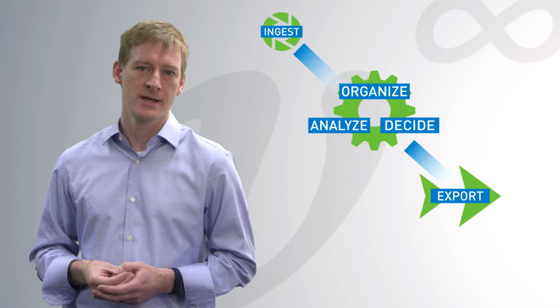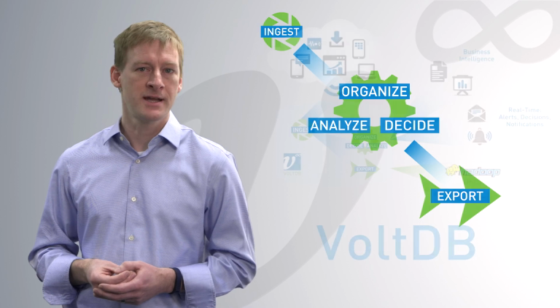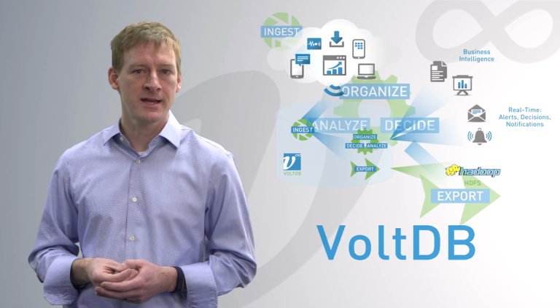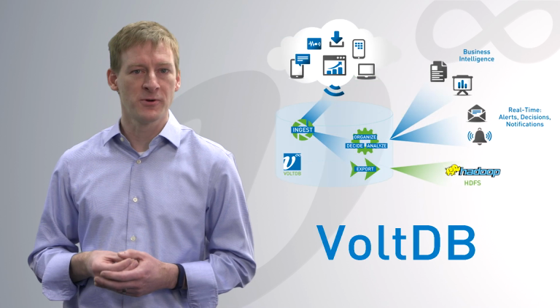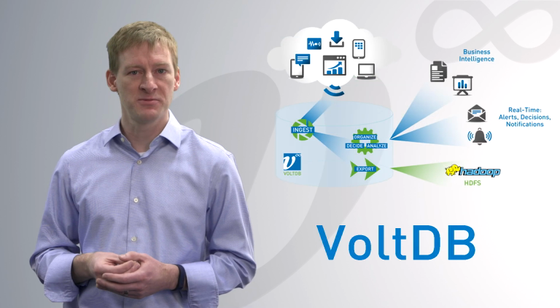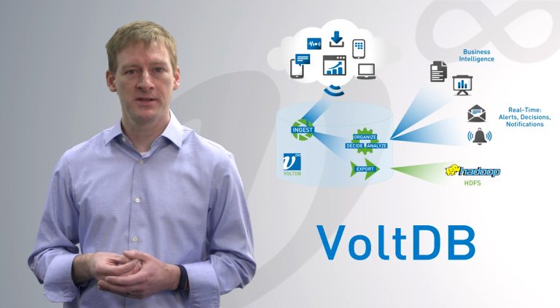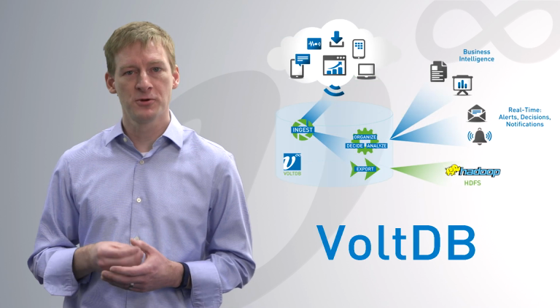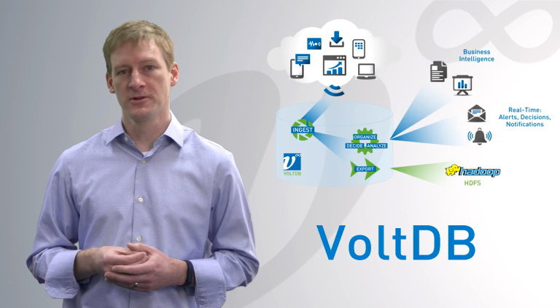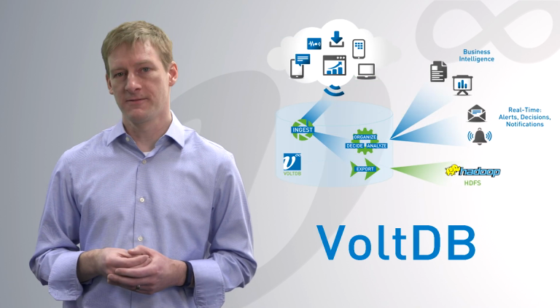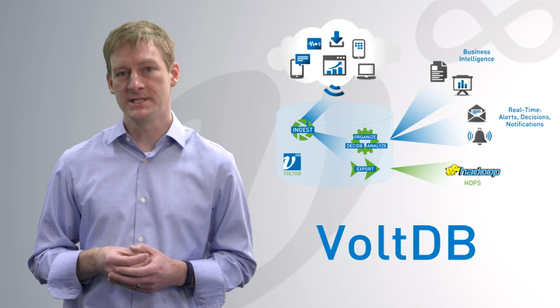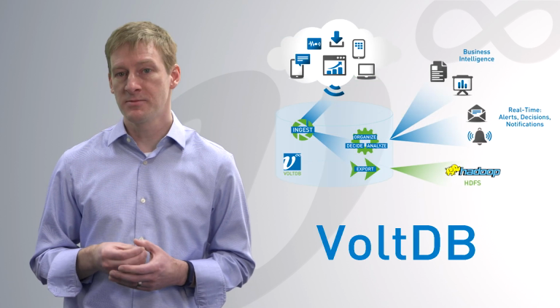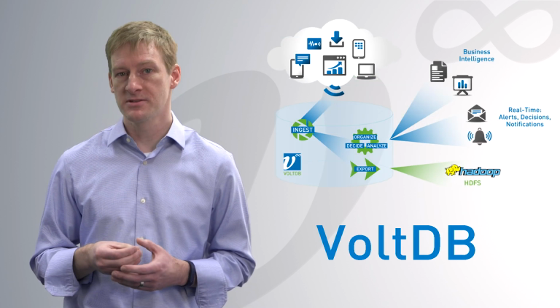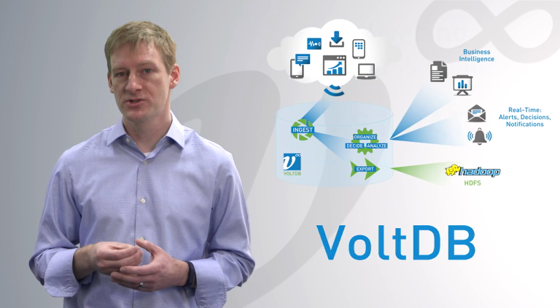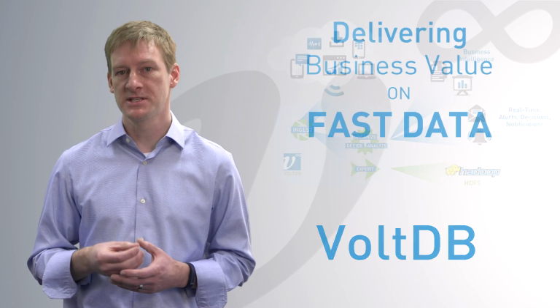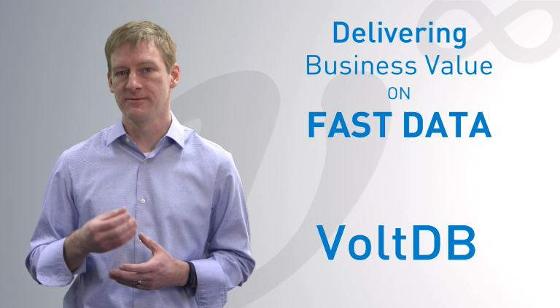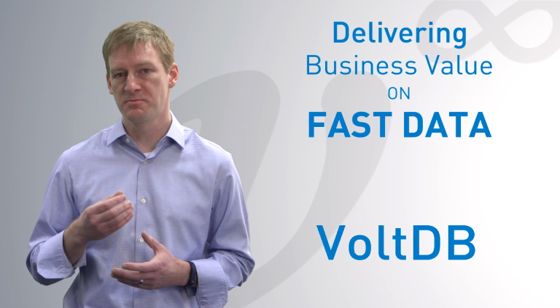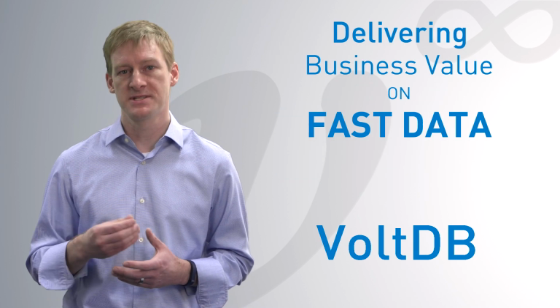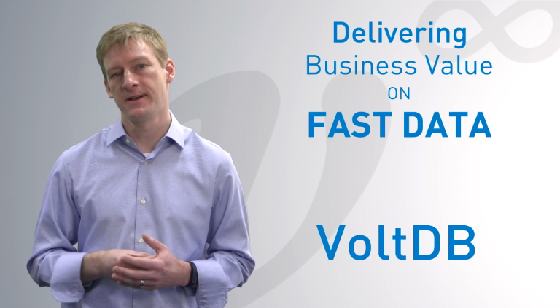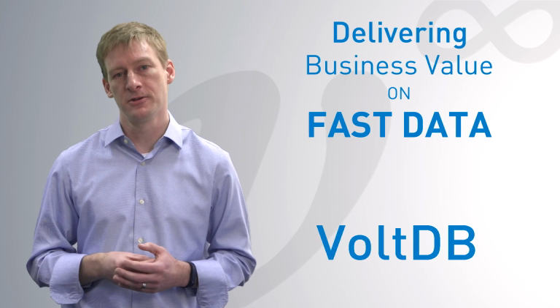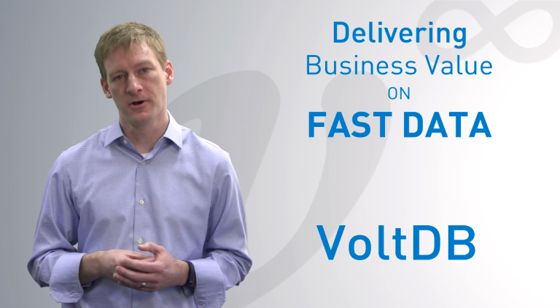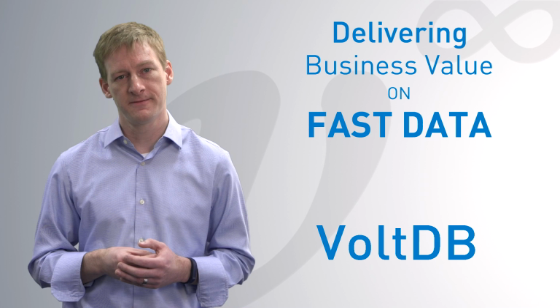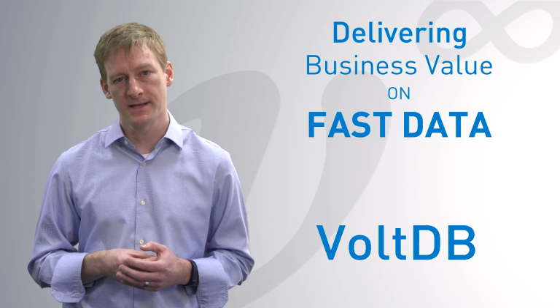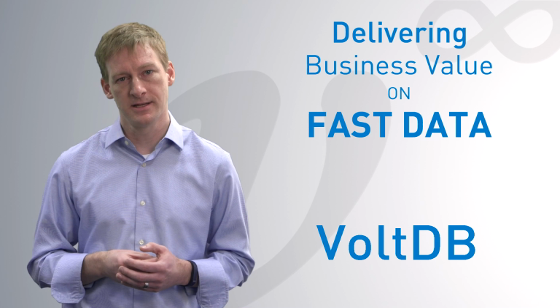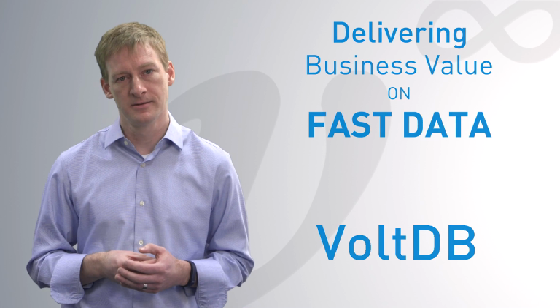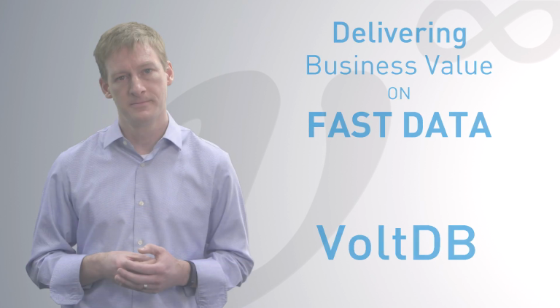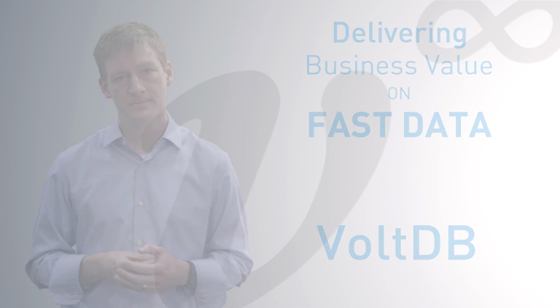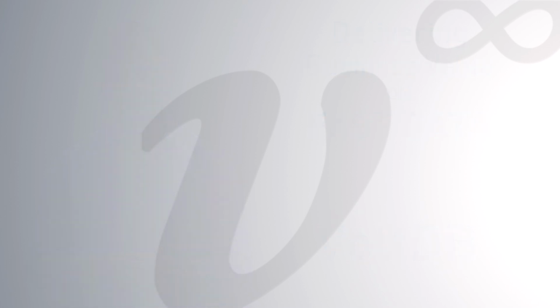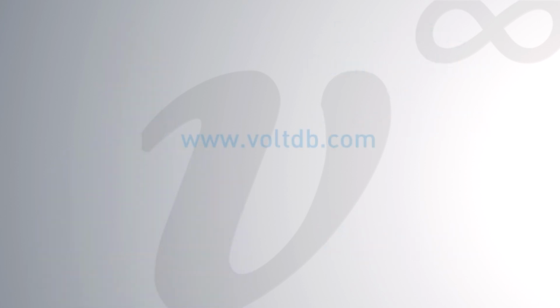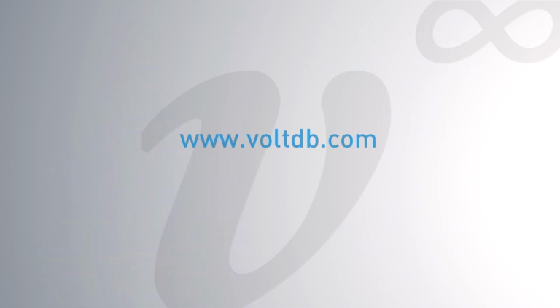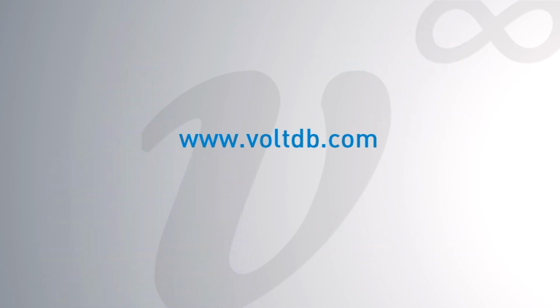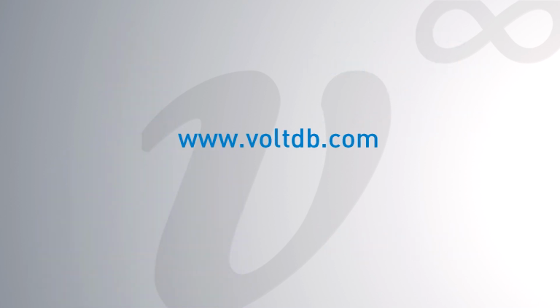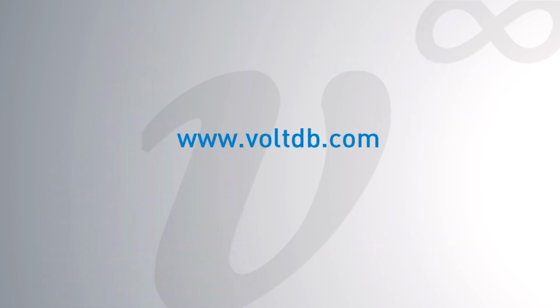Contact VoltDB if you are looking for the database solution that delivers business value on fast data.